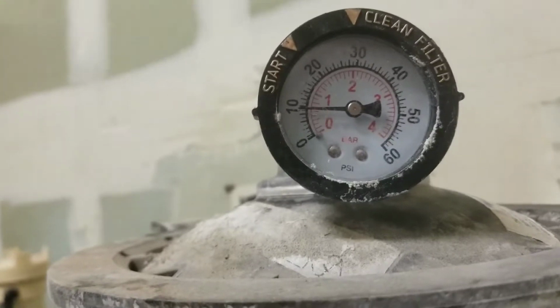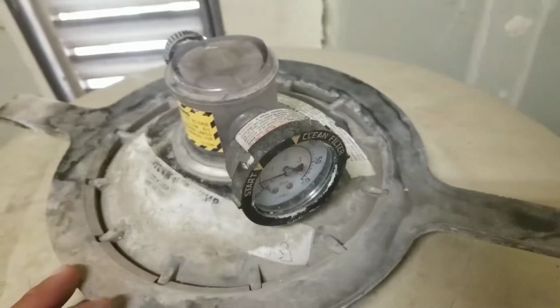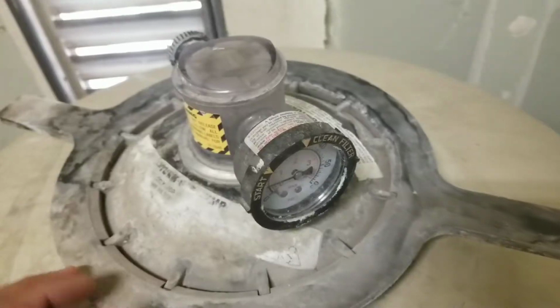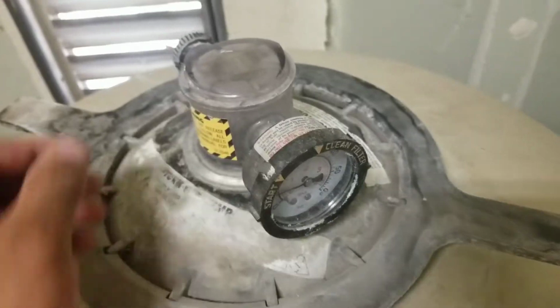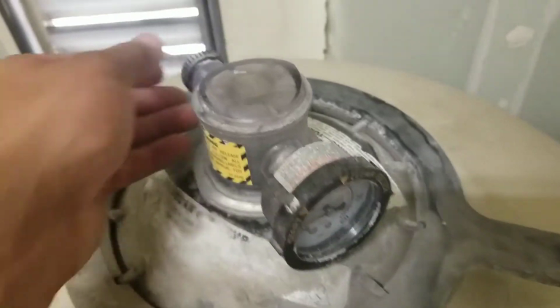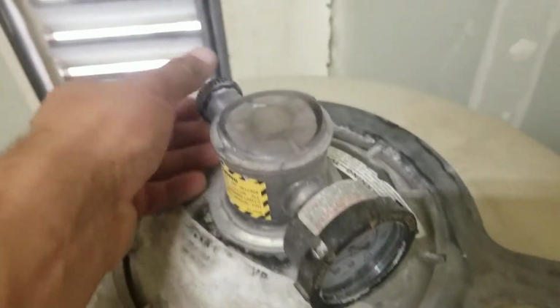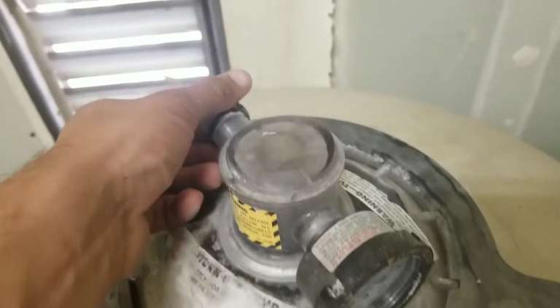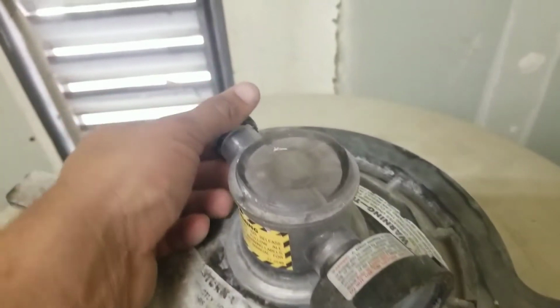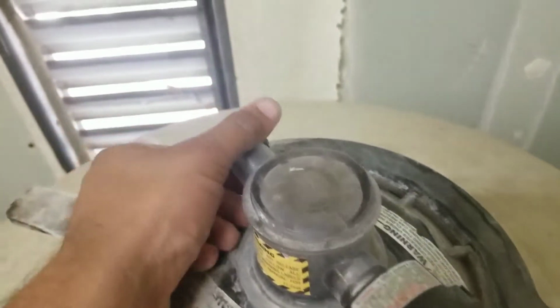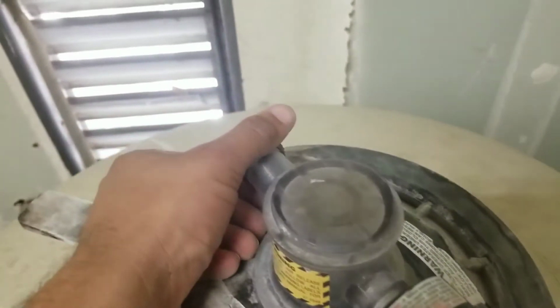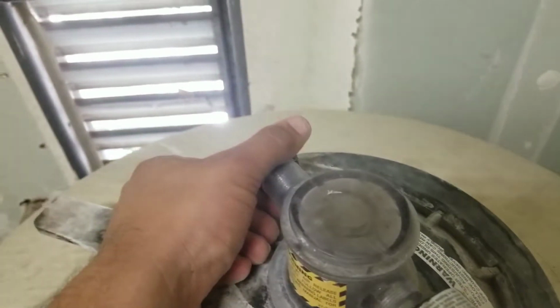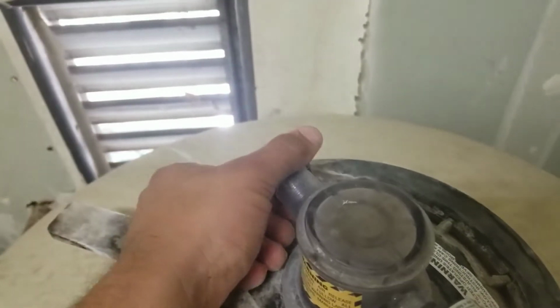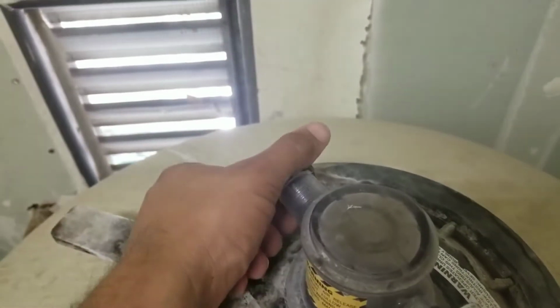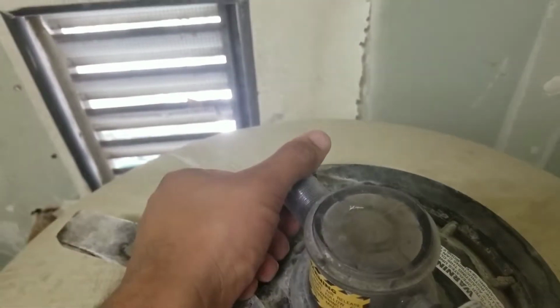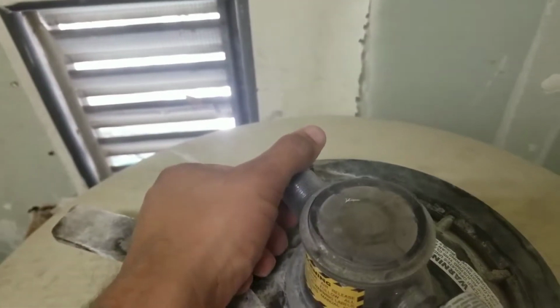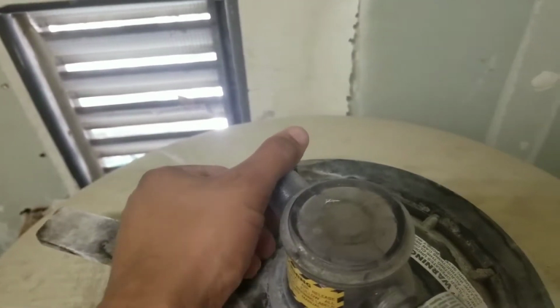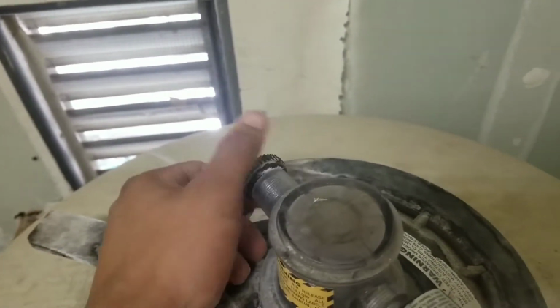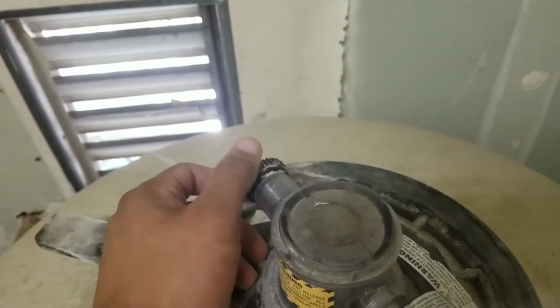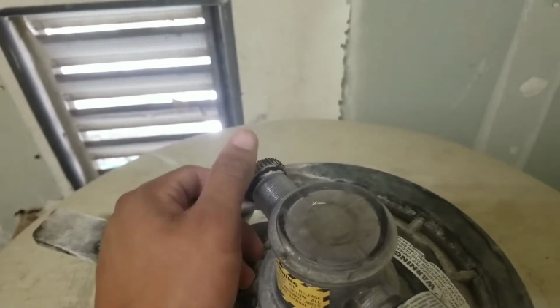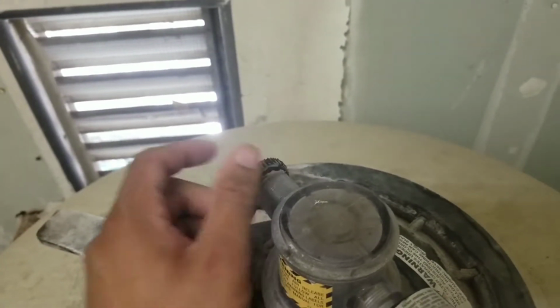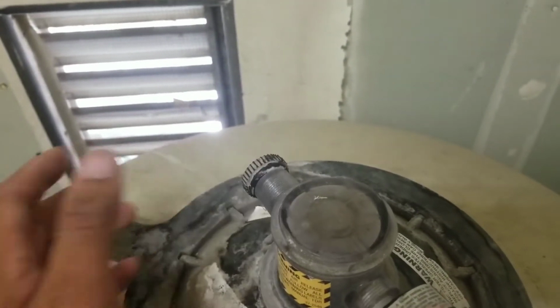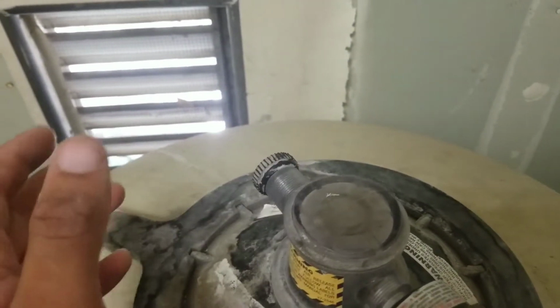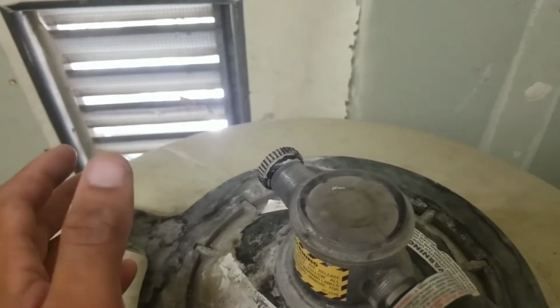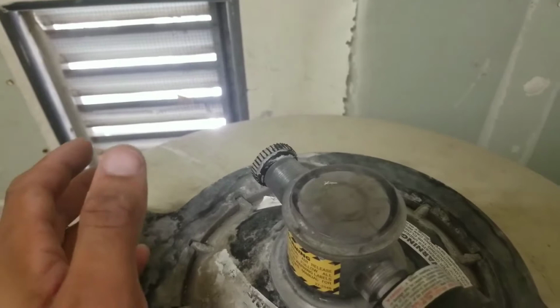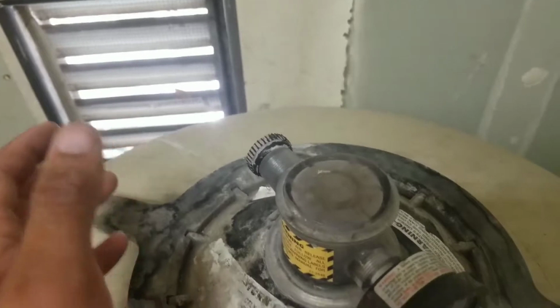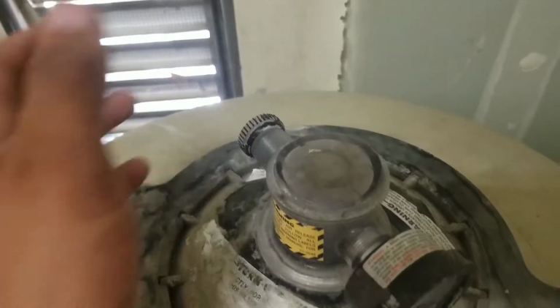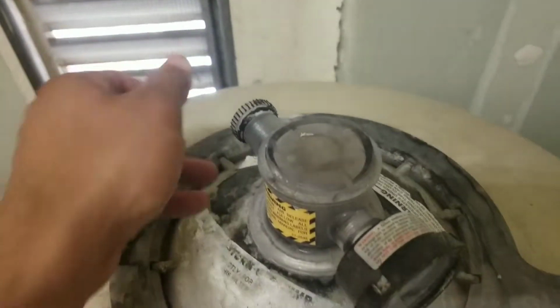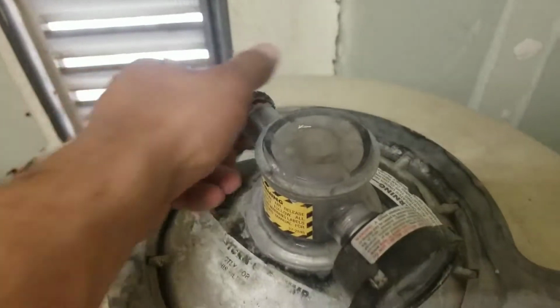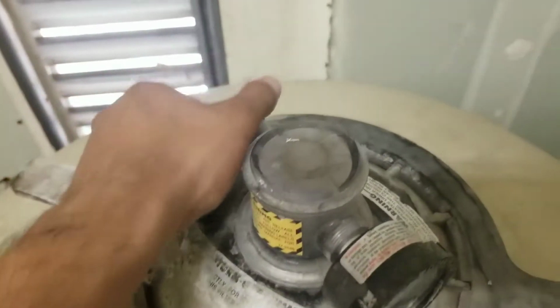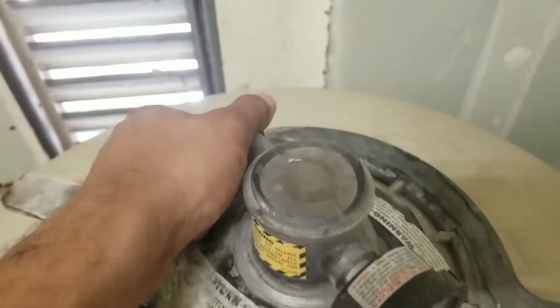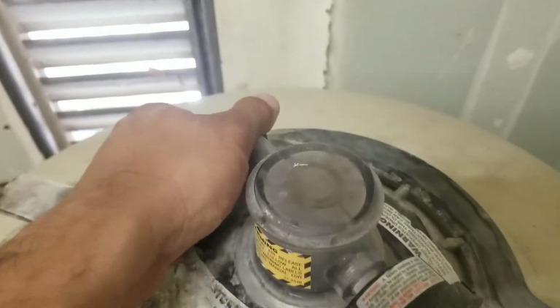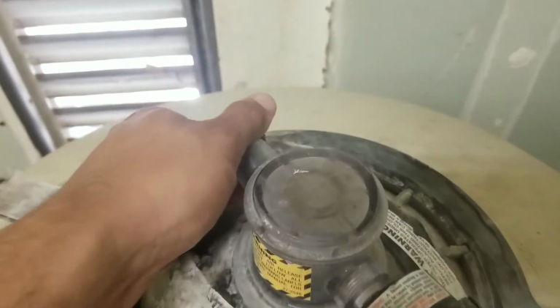What I'm going to do is slowly open up this valve, which is going to let some of the air out of my system.